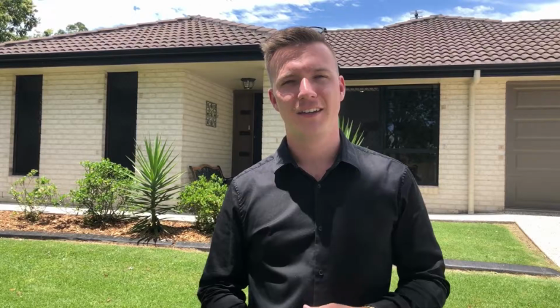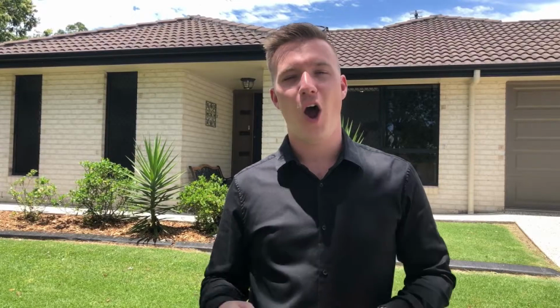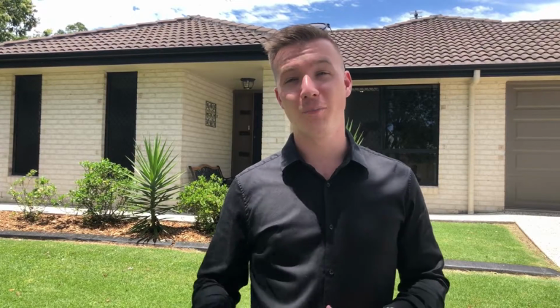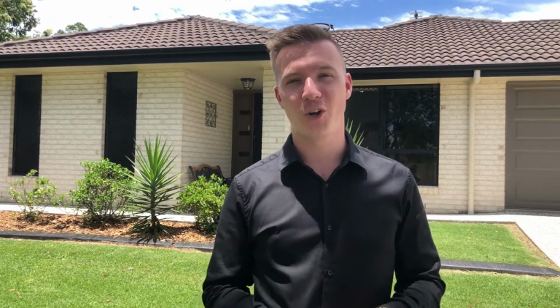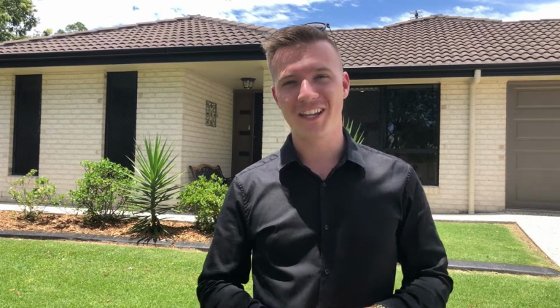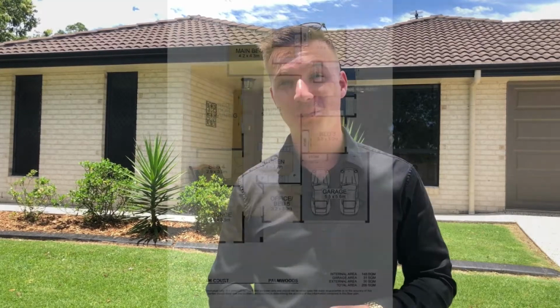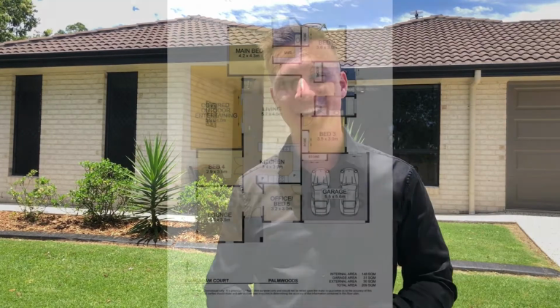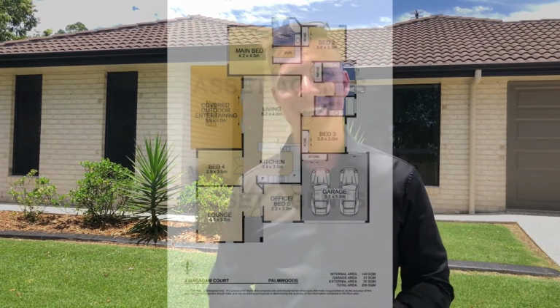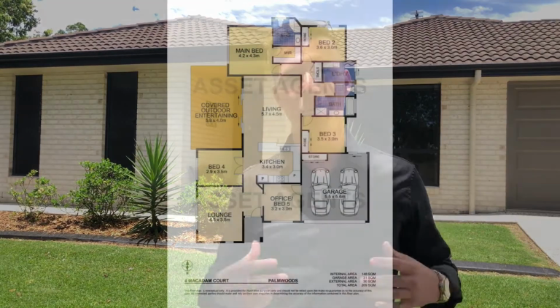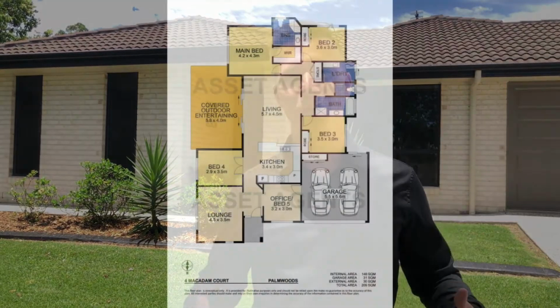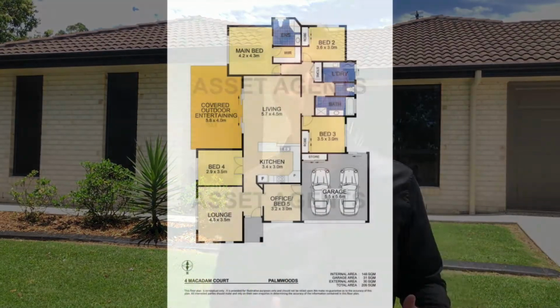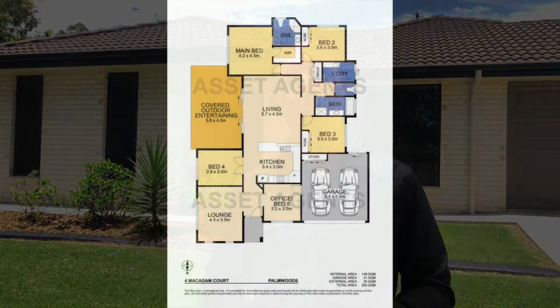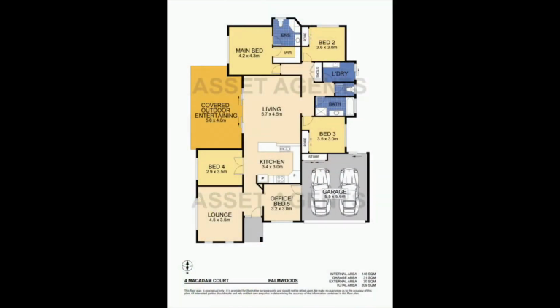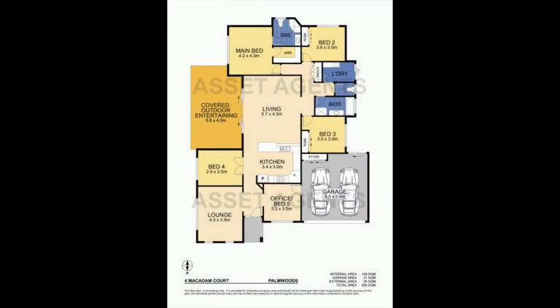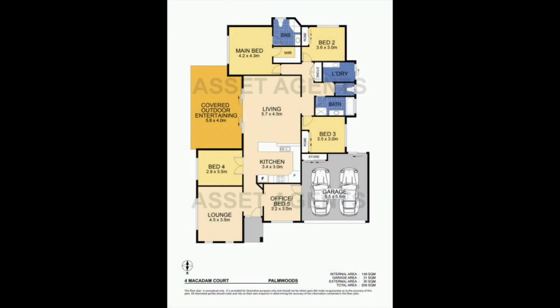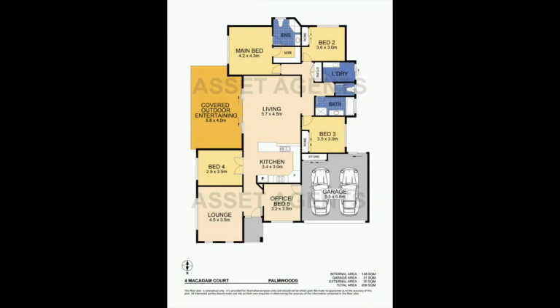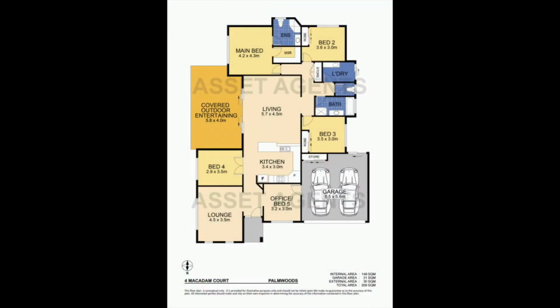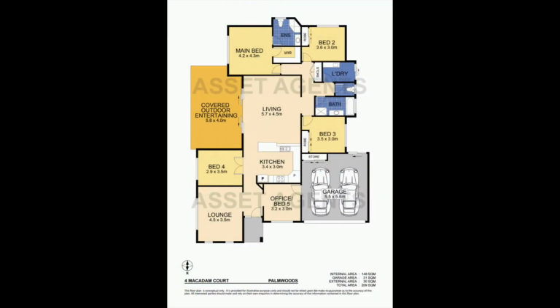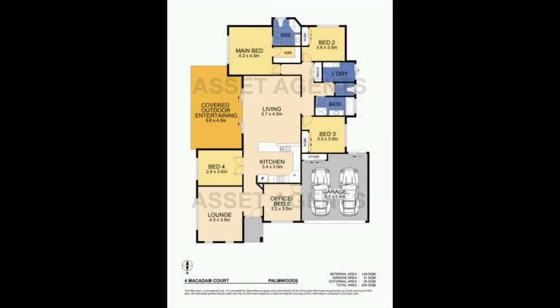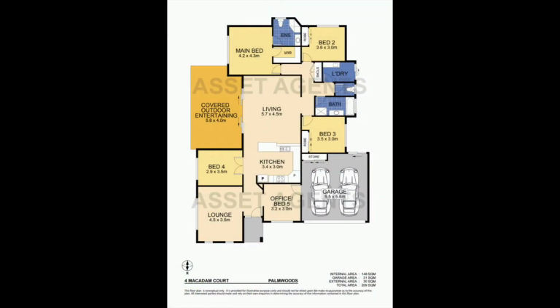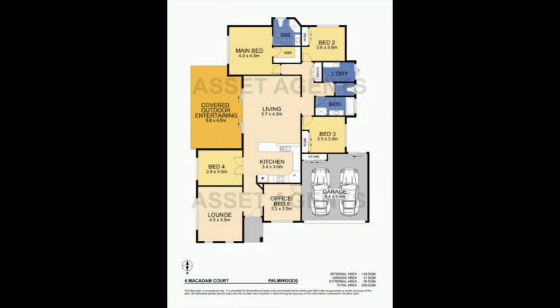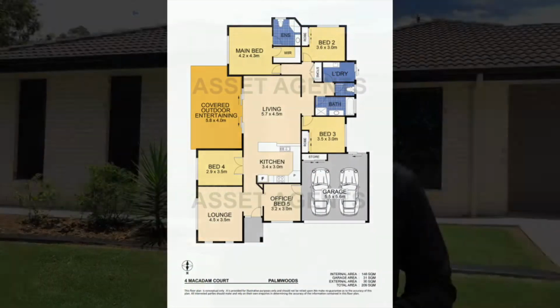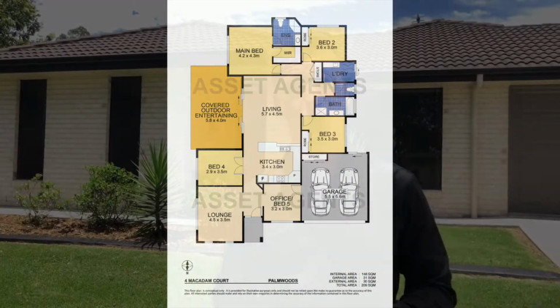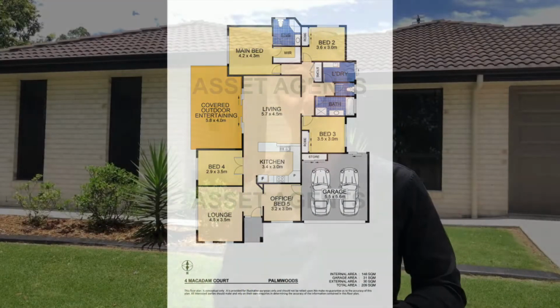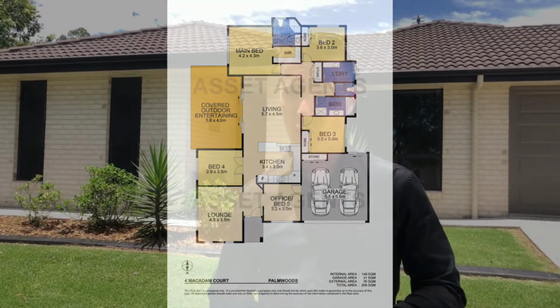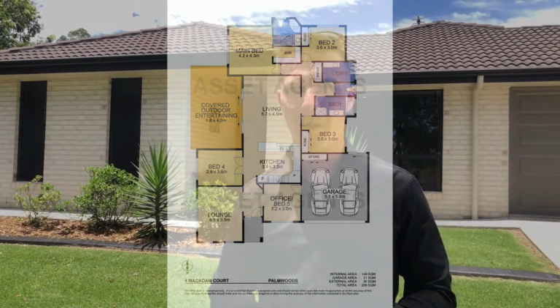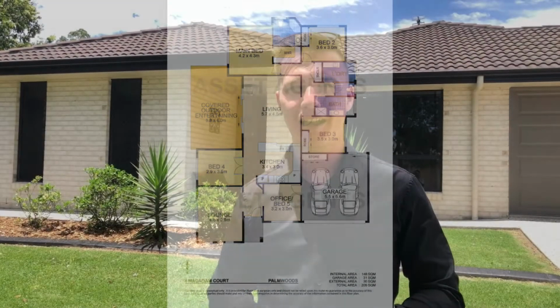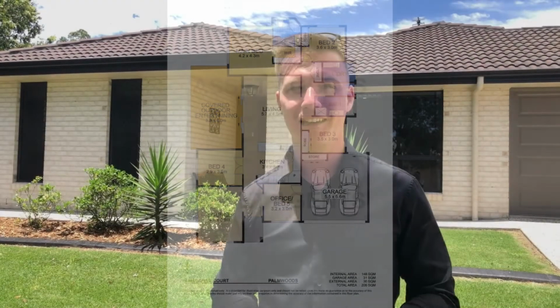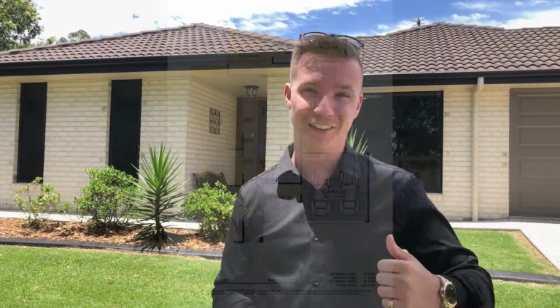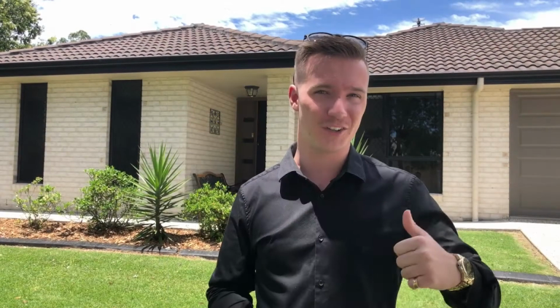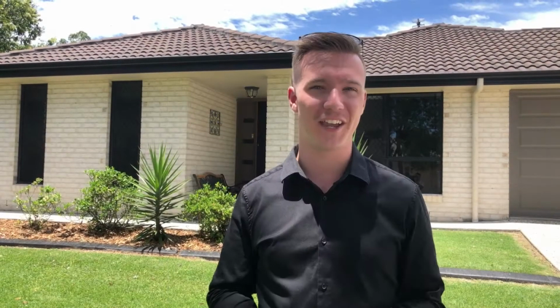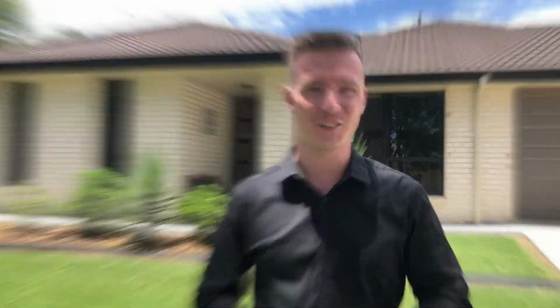I'm Johnny. I'm standing in the beautiful Palmwoods on the Sunny Coast. Four Macadam Court is on the market. Let's go take a look.